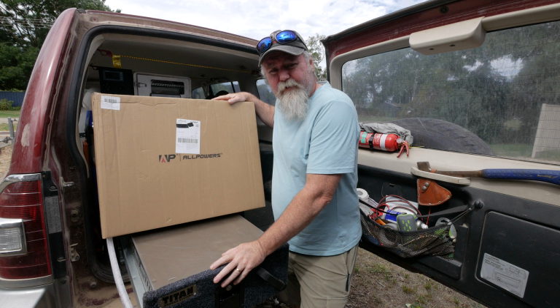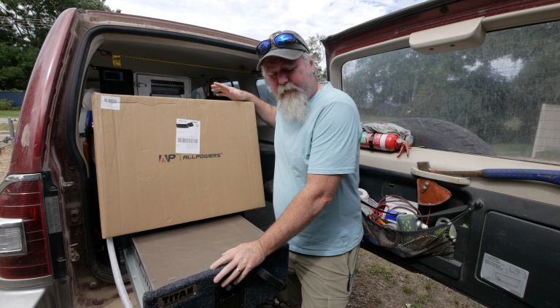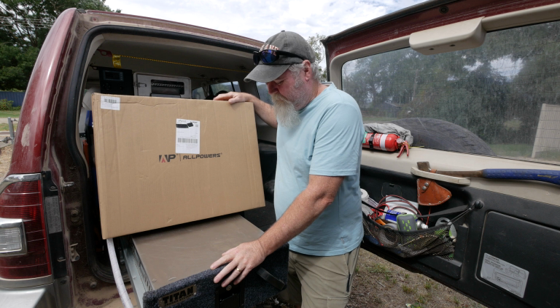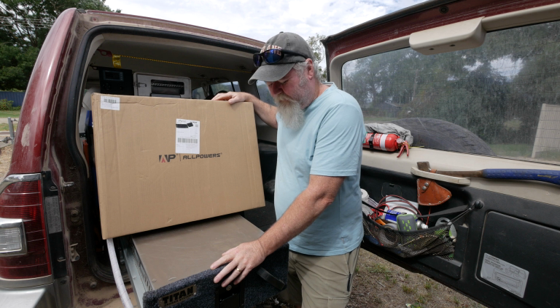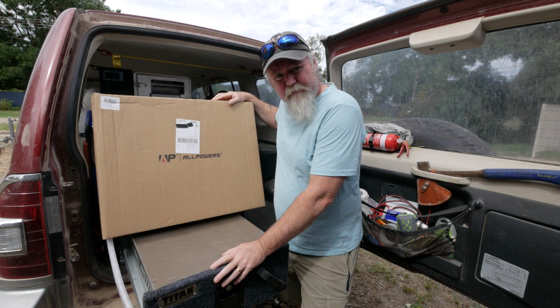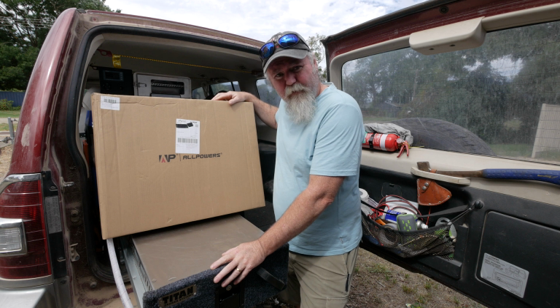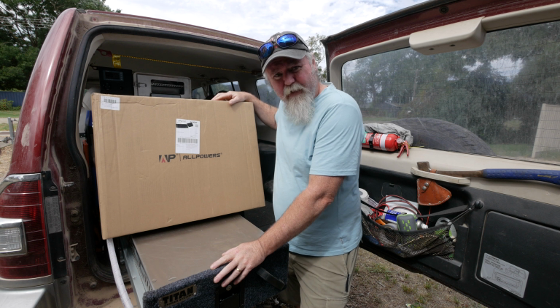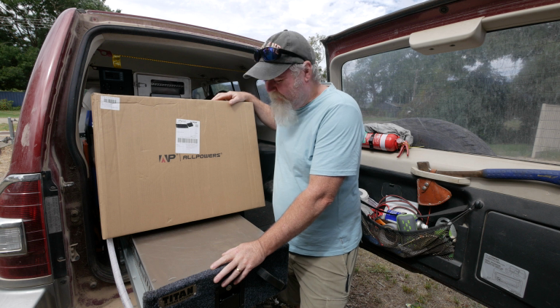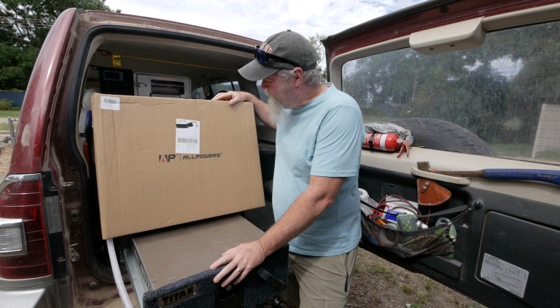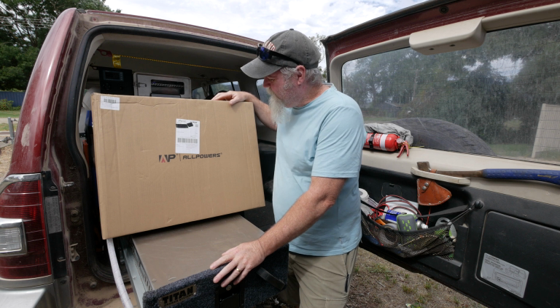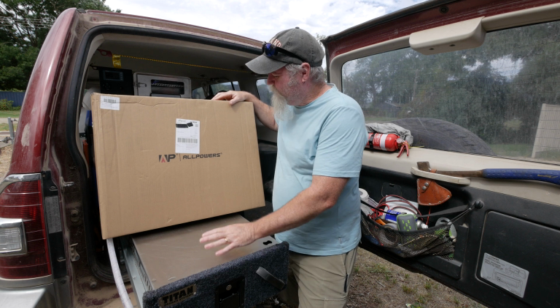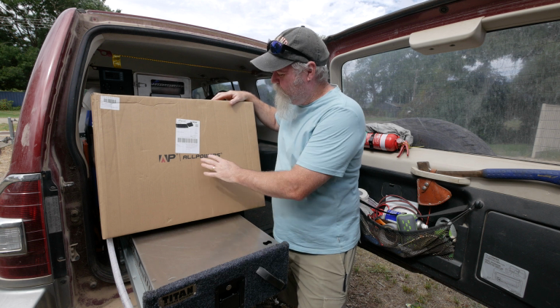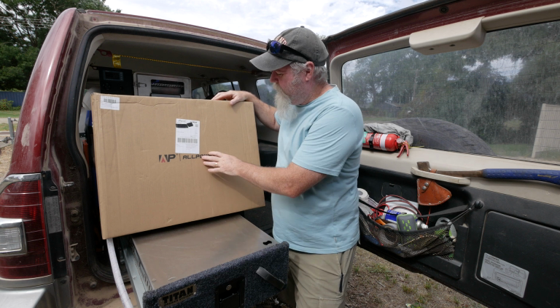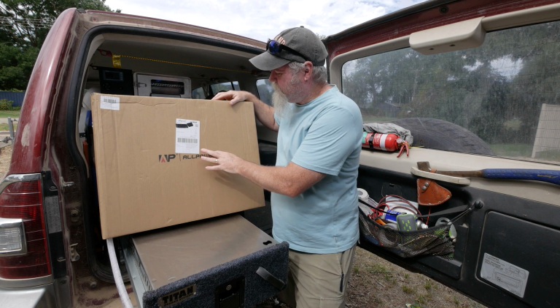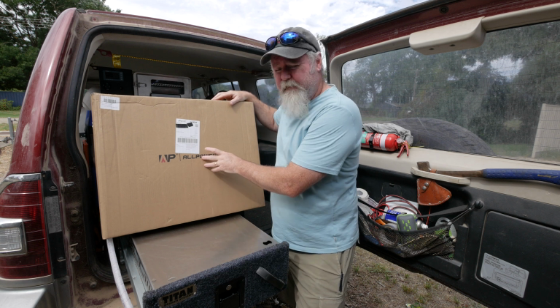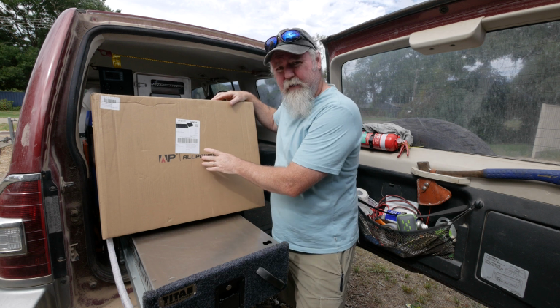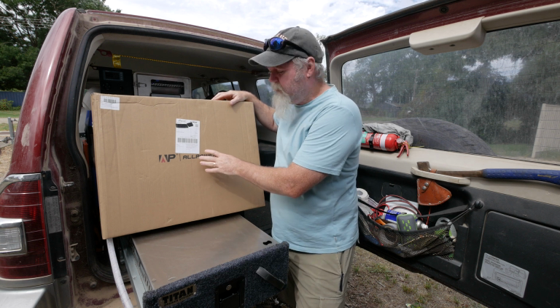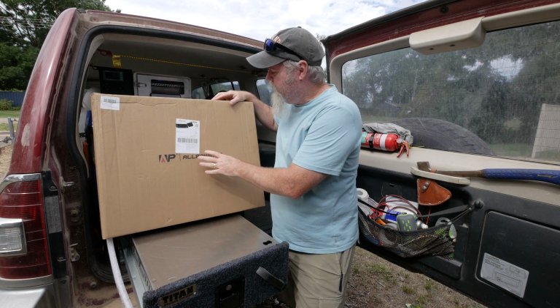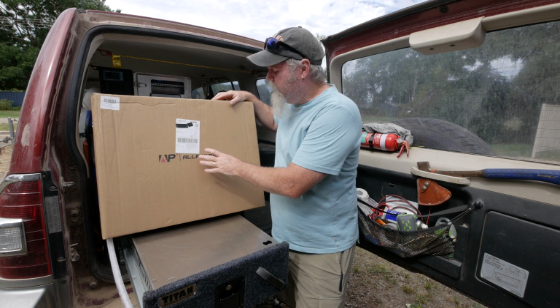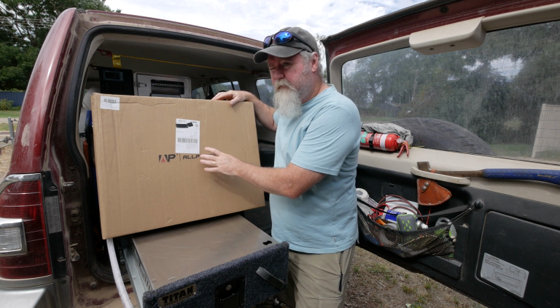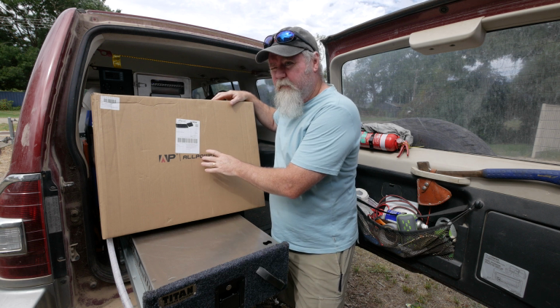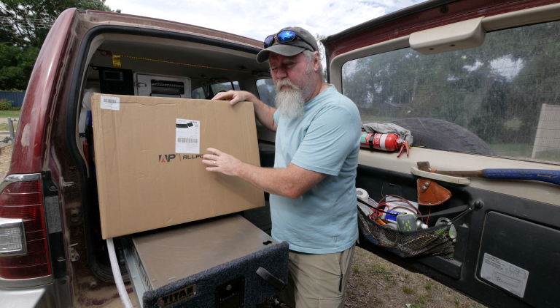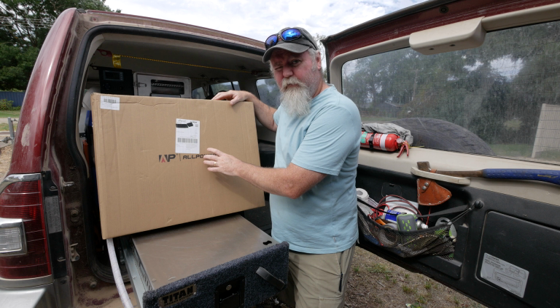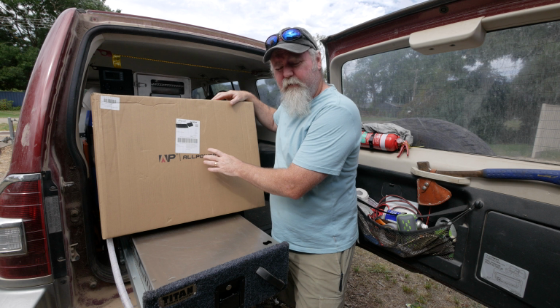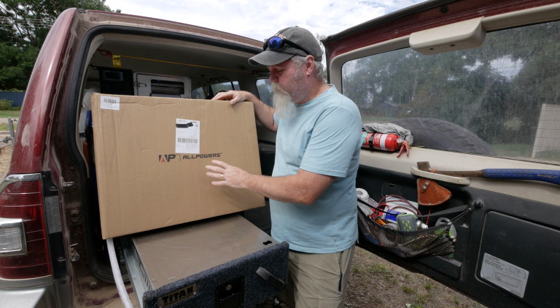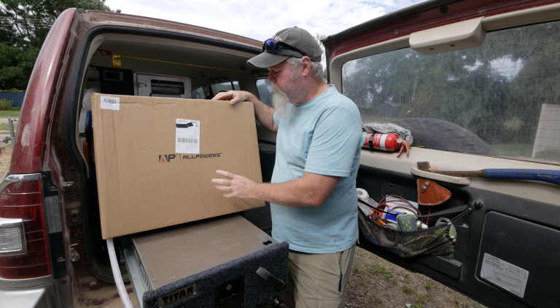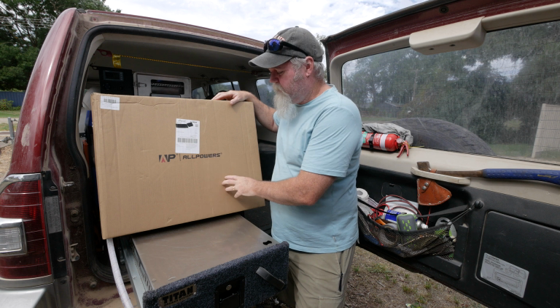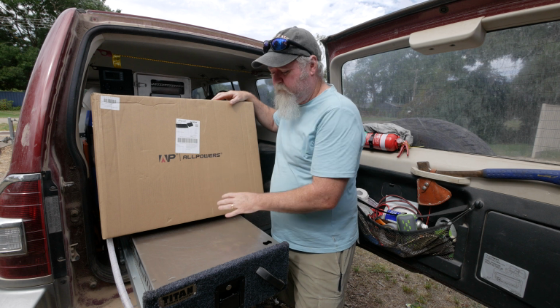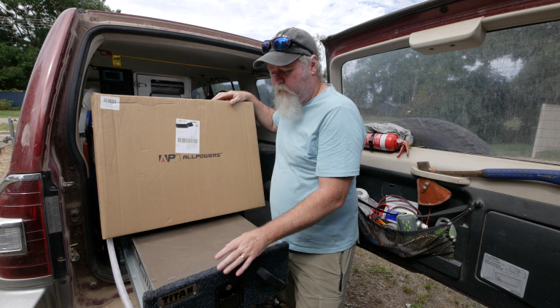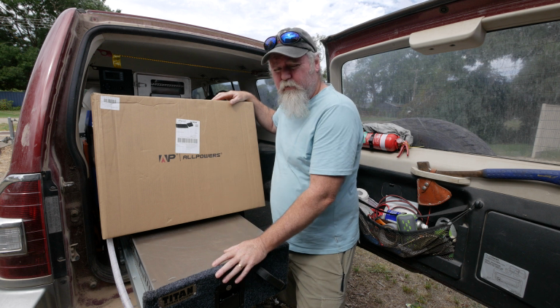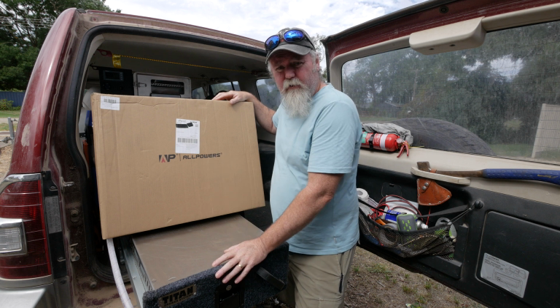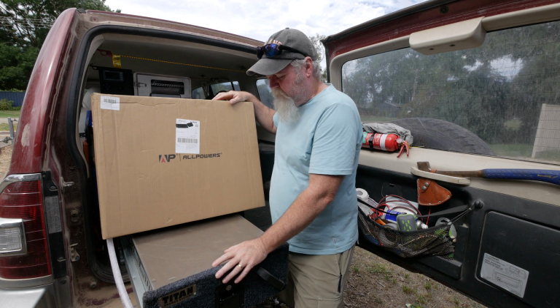G'day, my name is Darrell Webb and today we're going to have a look at the AllPowers SP033 foldable solar panel.